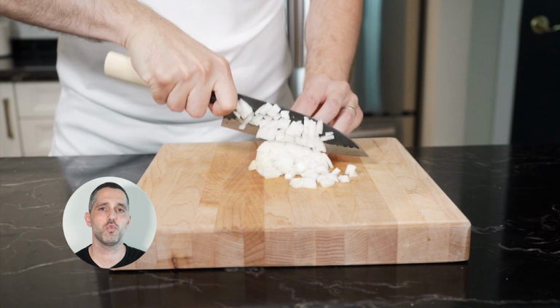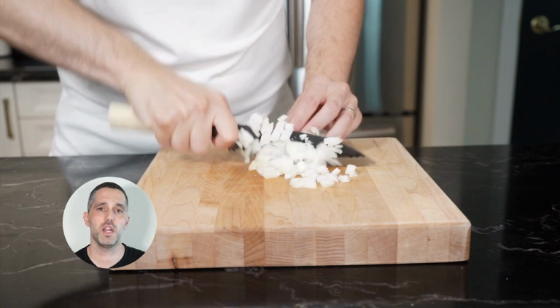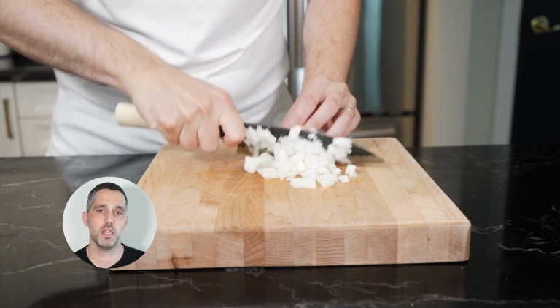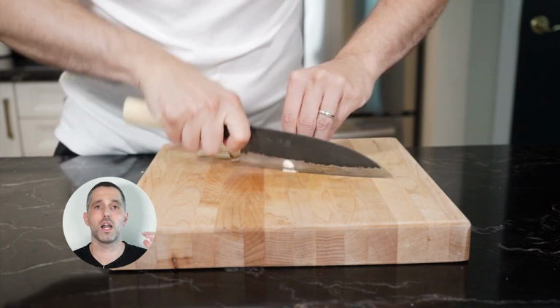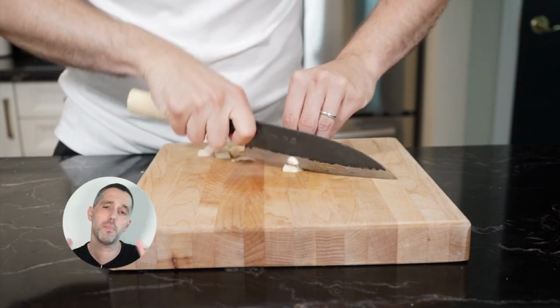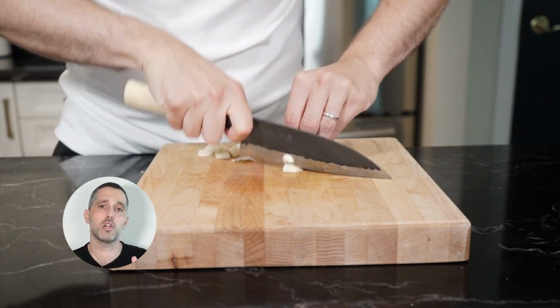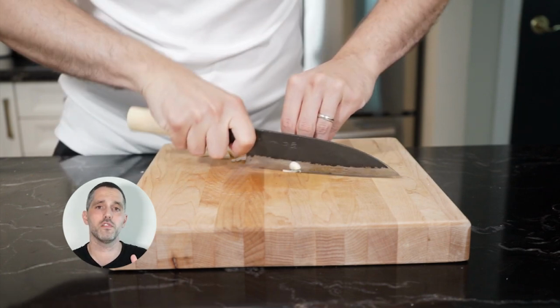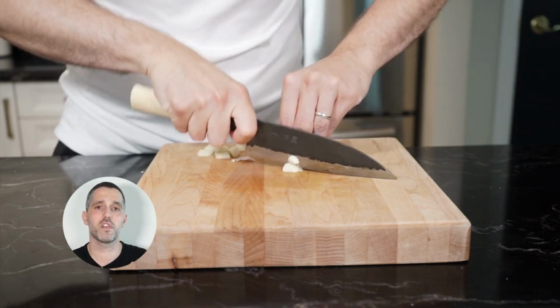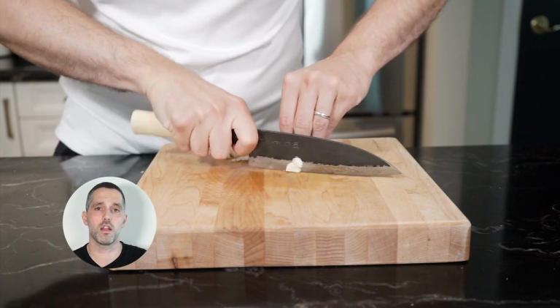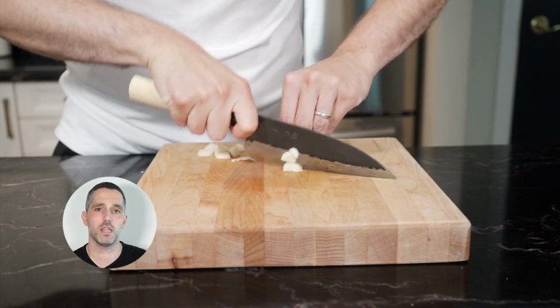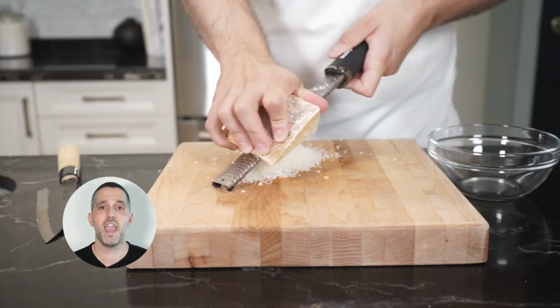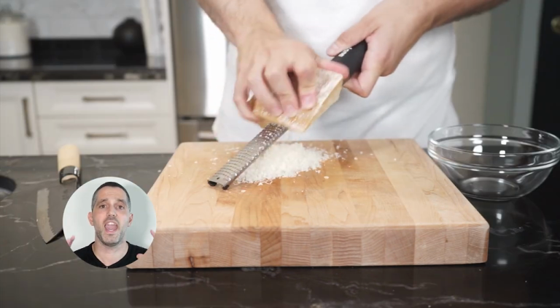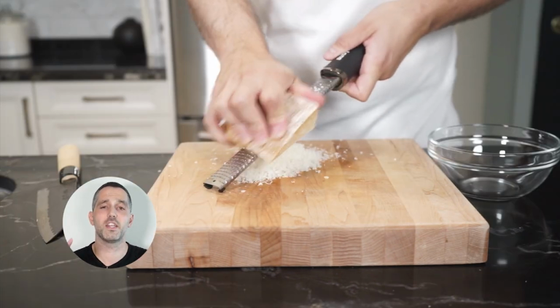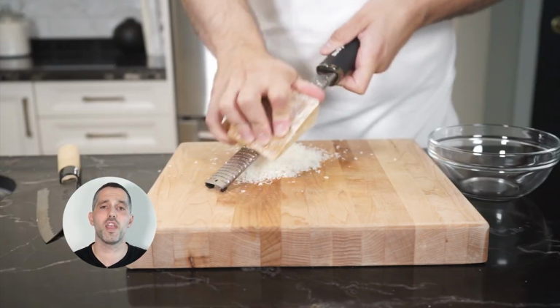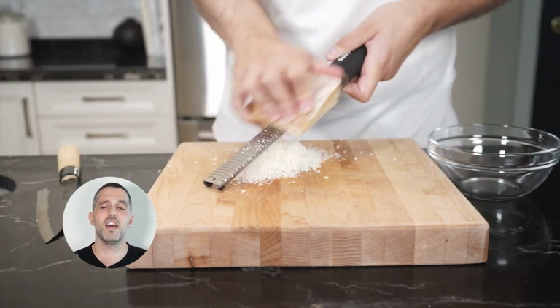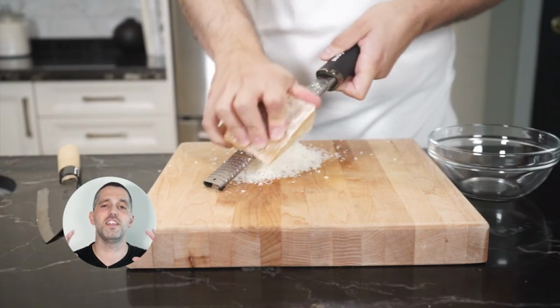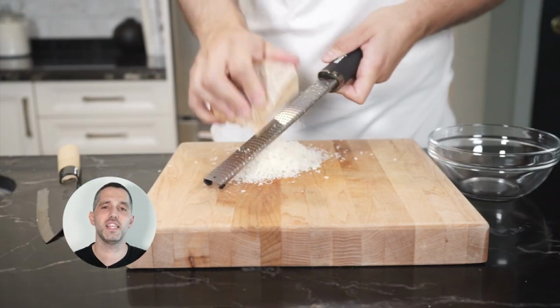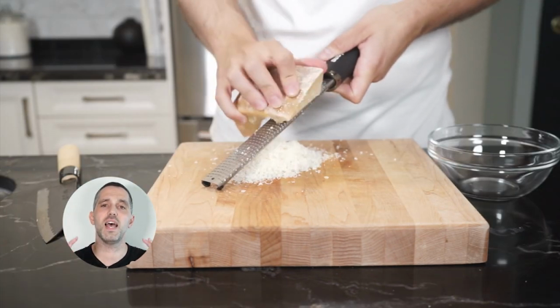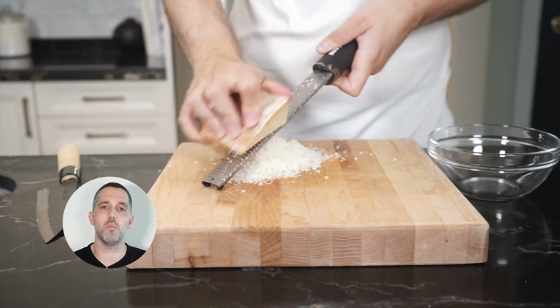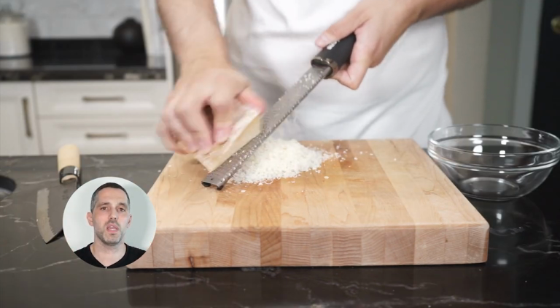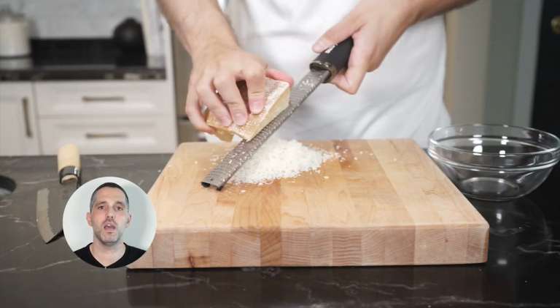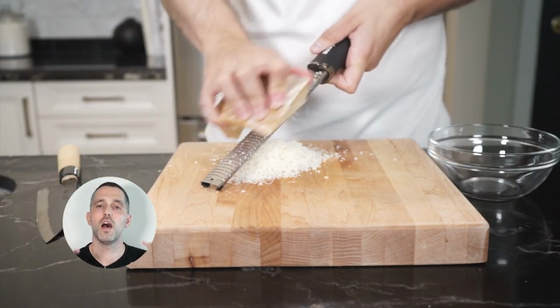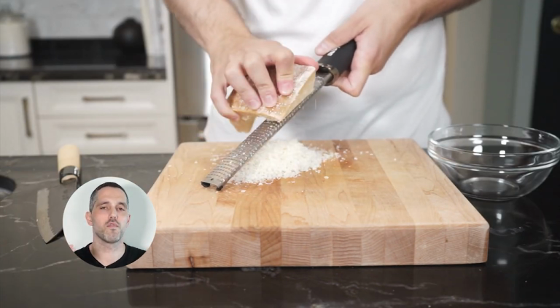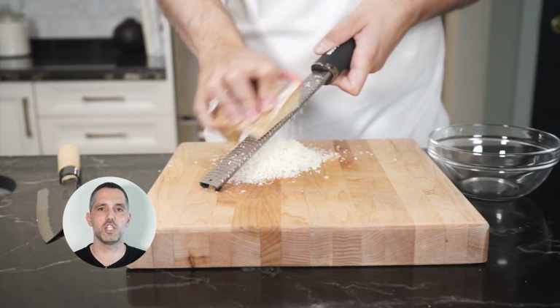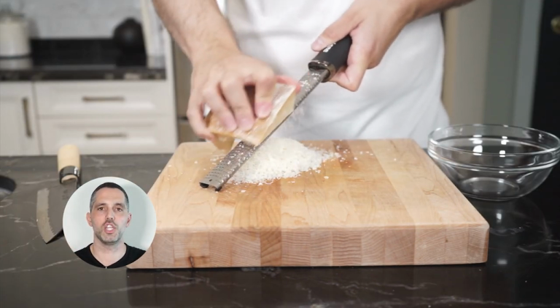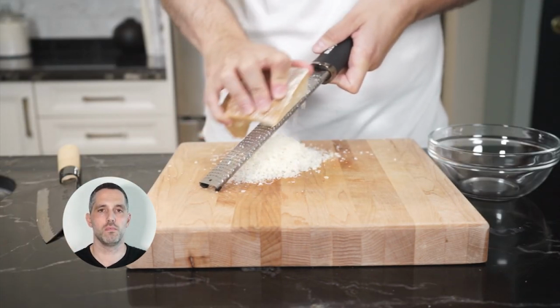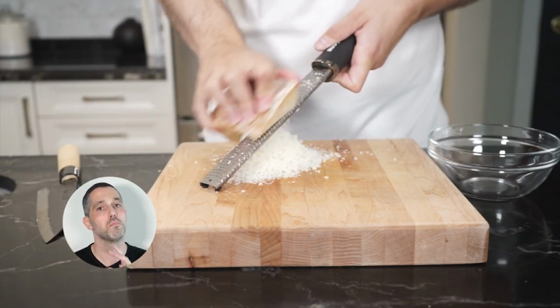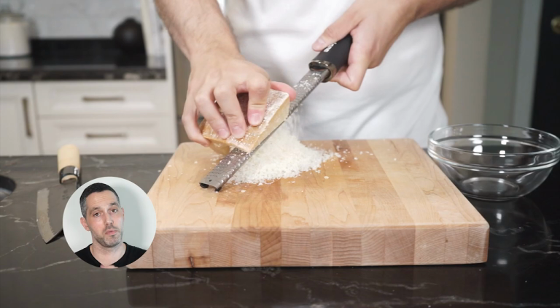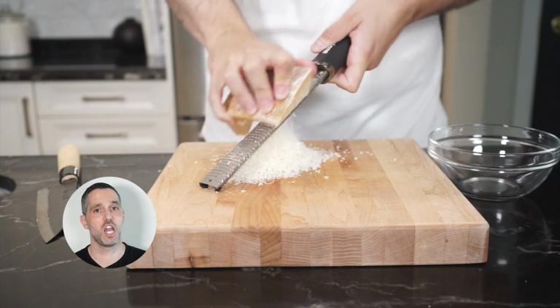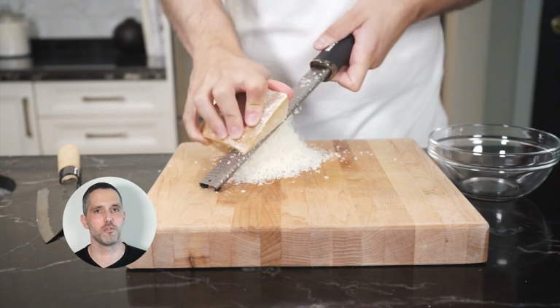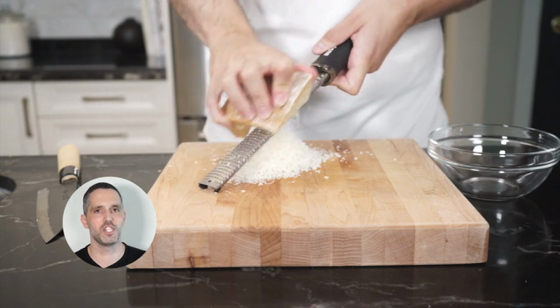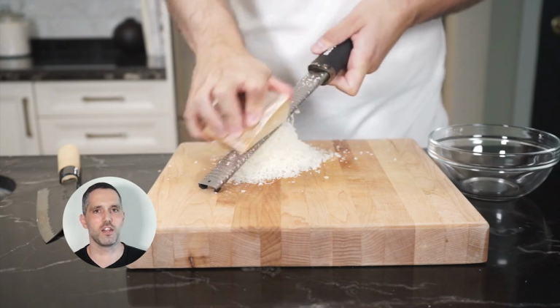Let's chop up half of a sweet onion, a couple cloves of garlic, and grate a nice helping of Parmigiano-Reggiano.